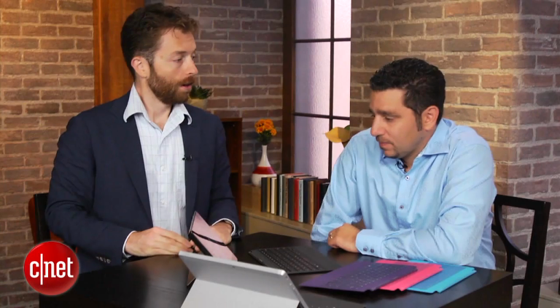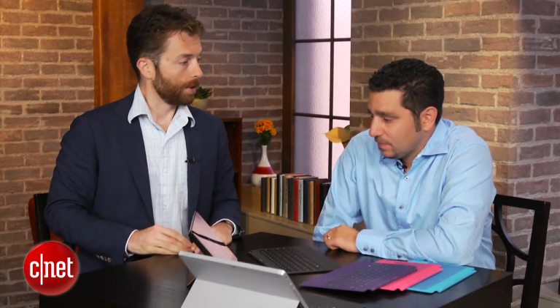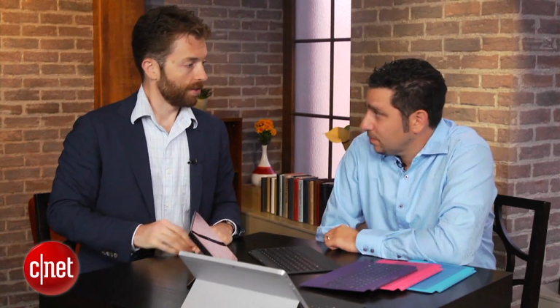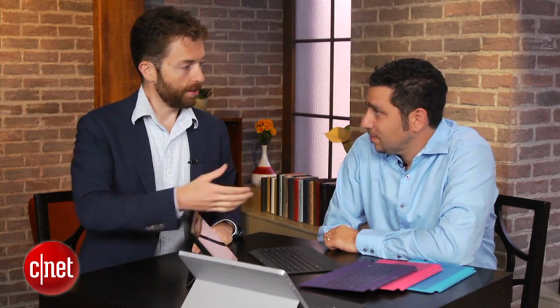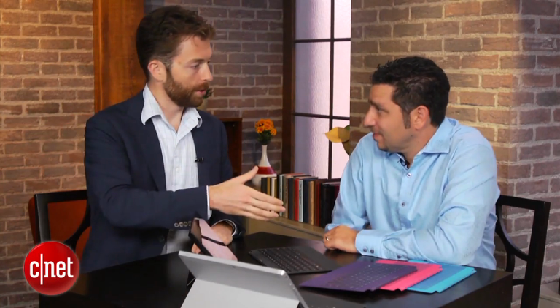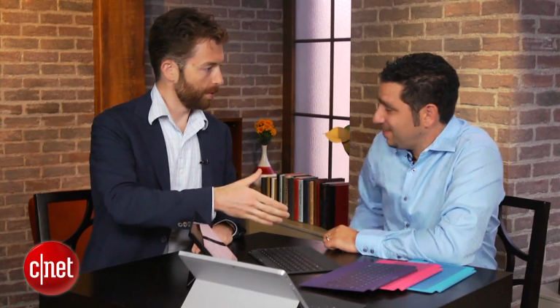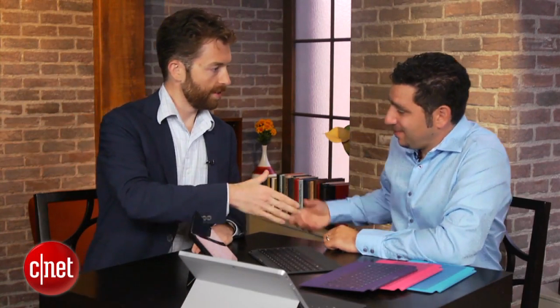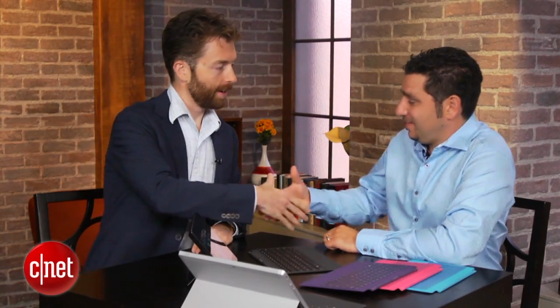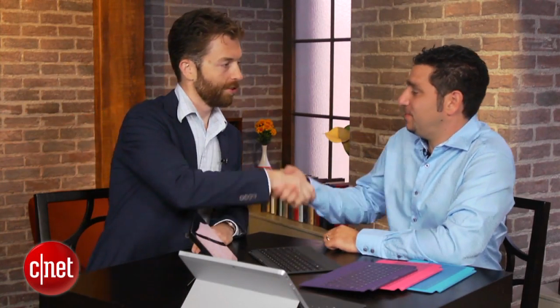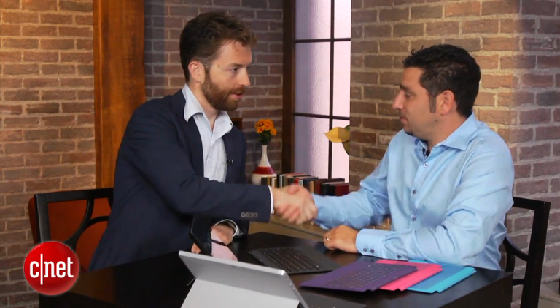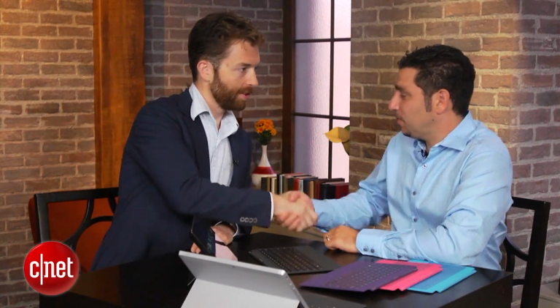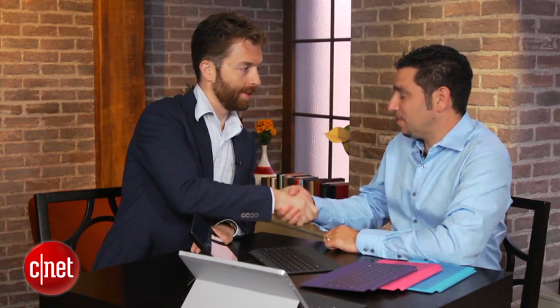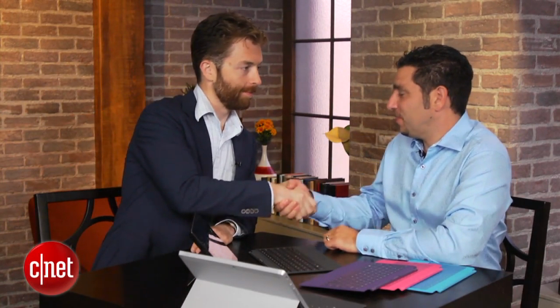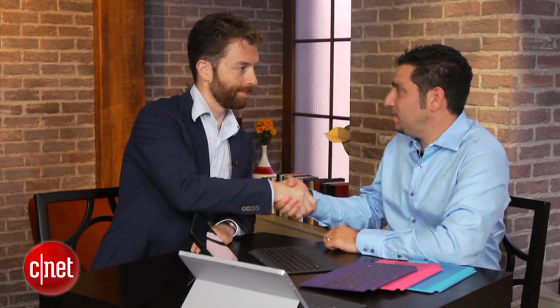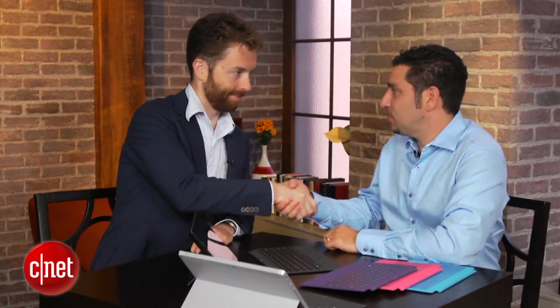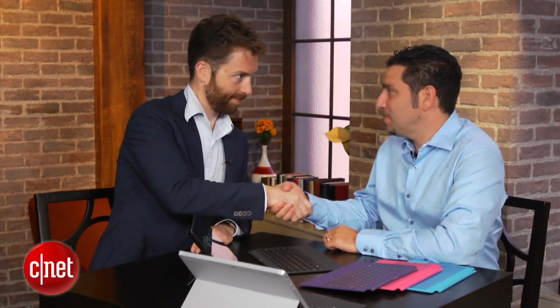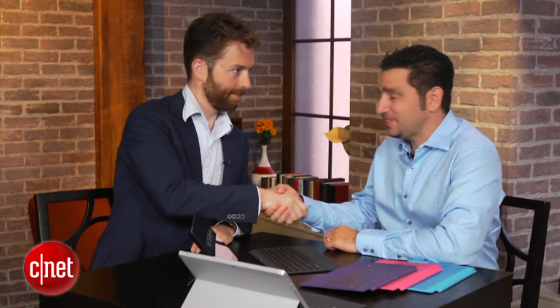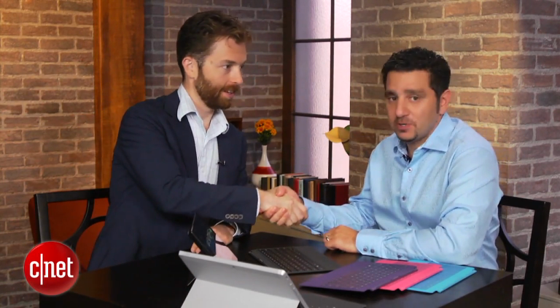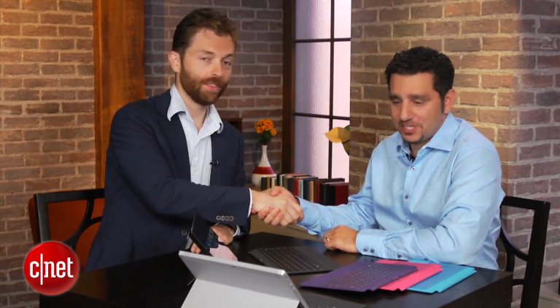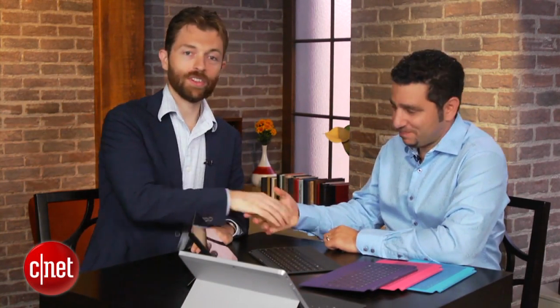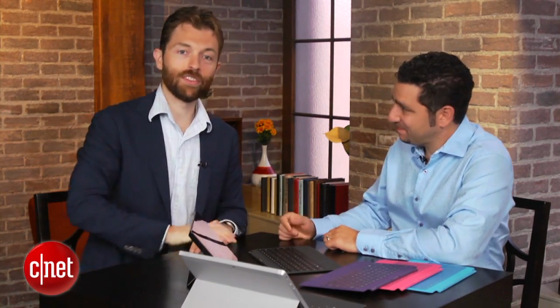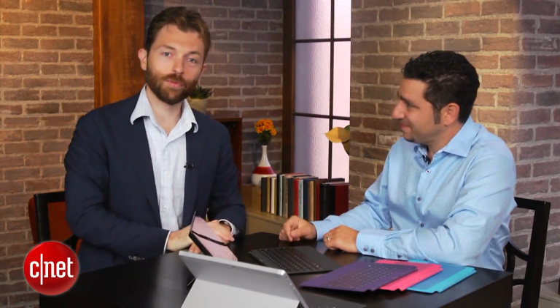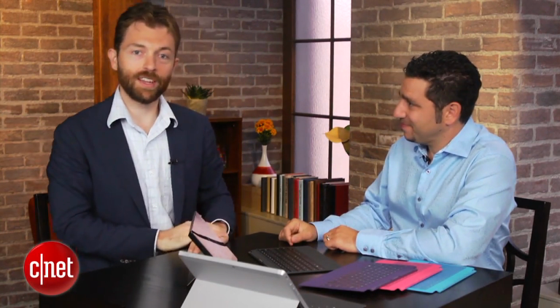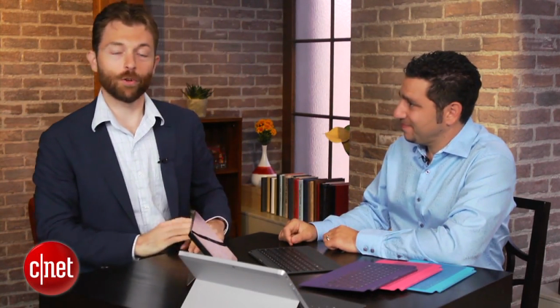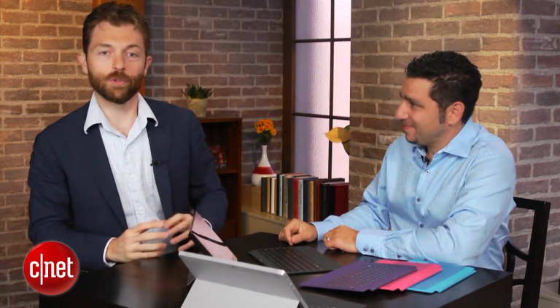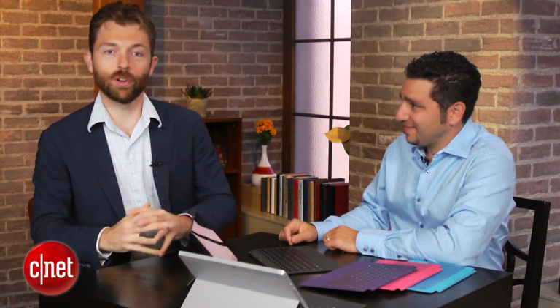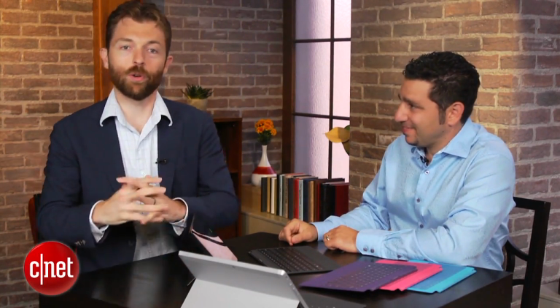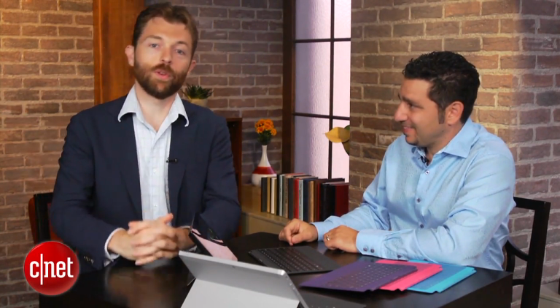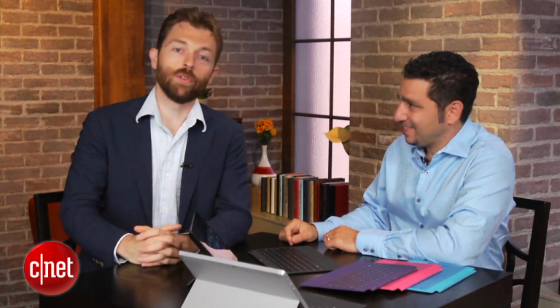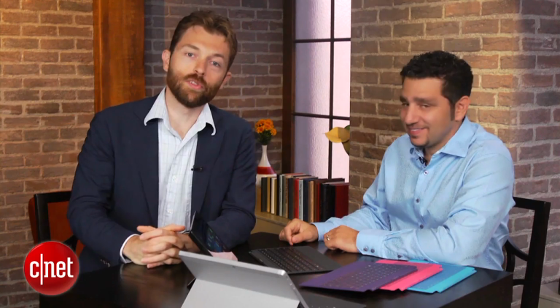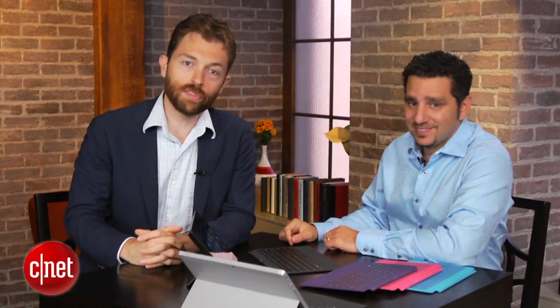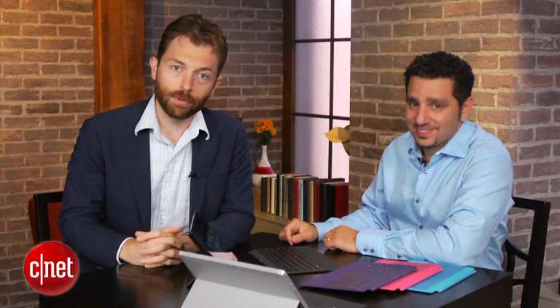Alright, Panos, thank you so much for bringing these by. I know you're a very busy man. And this is Tim from CNET — hope you enjoyed our overview of the new Surfaces.